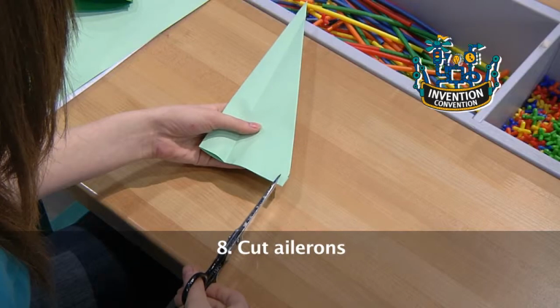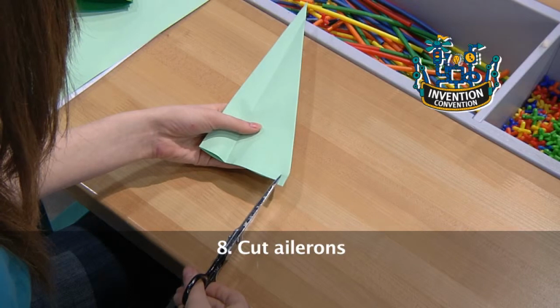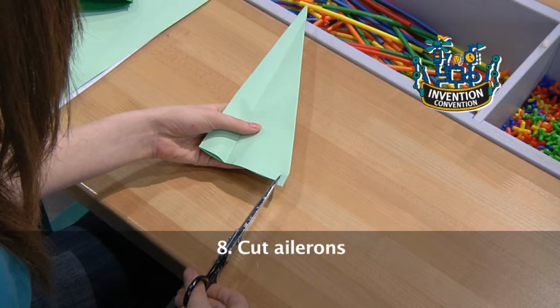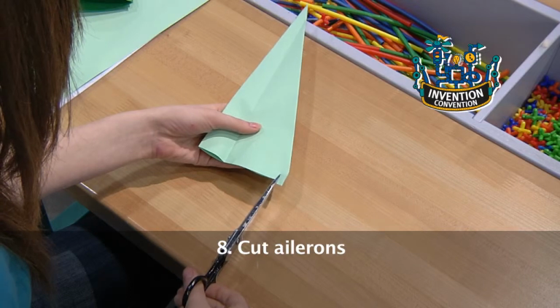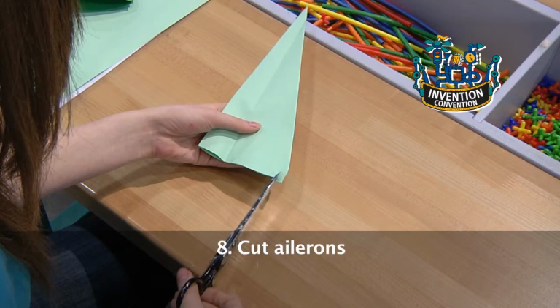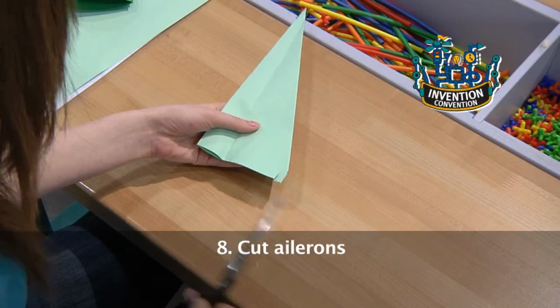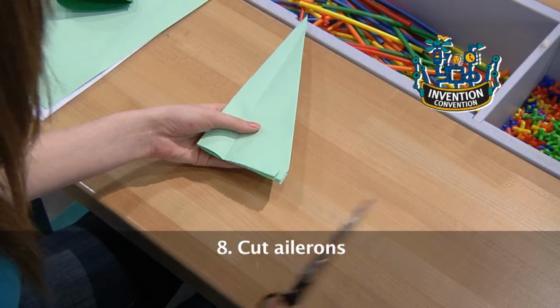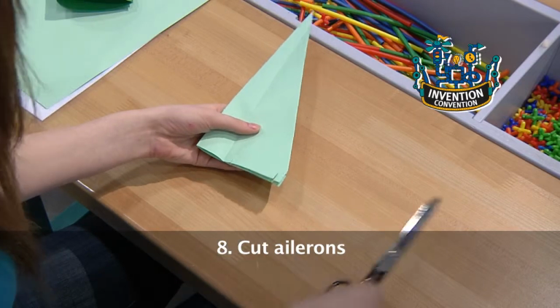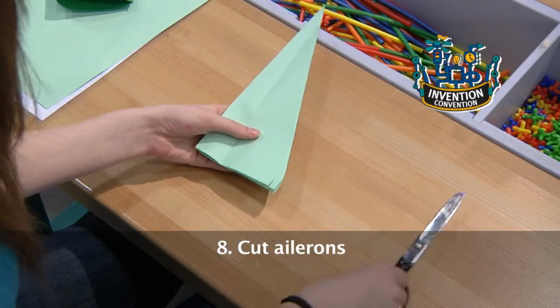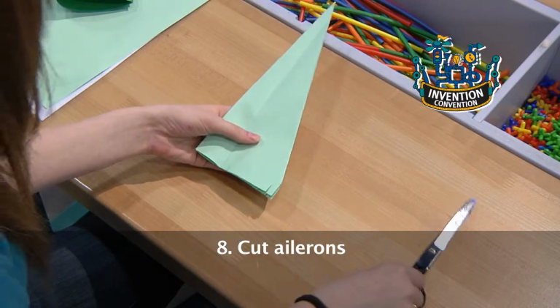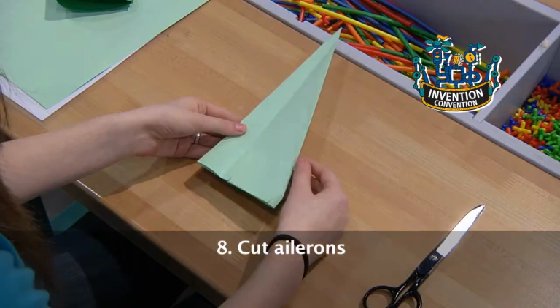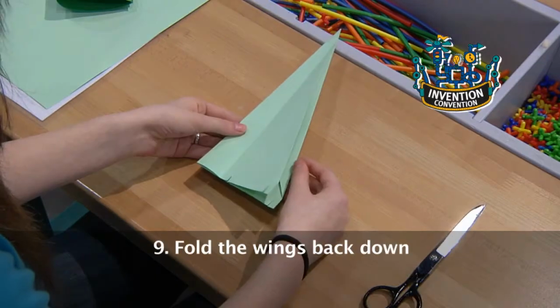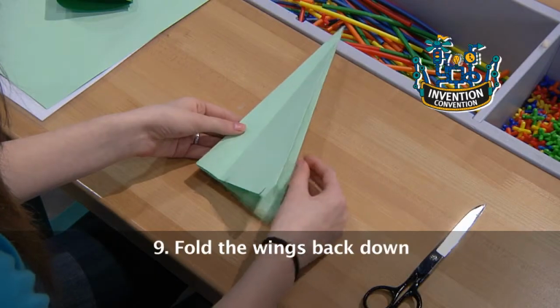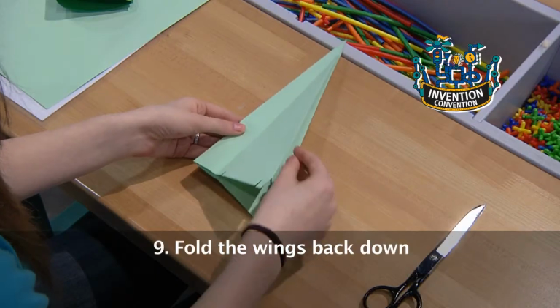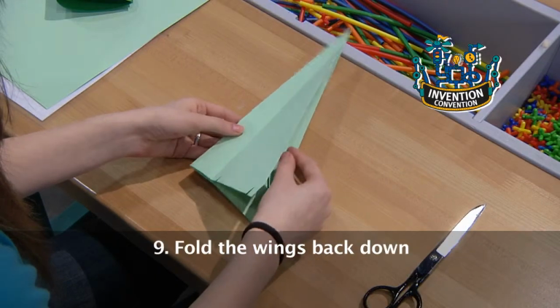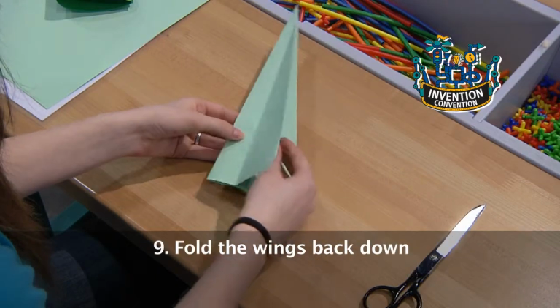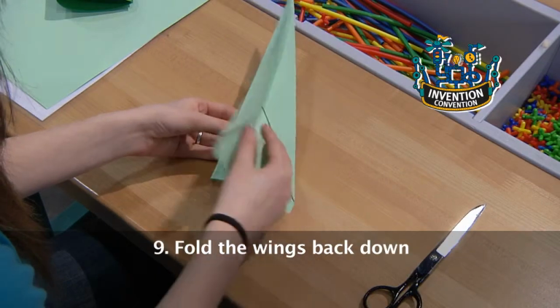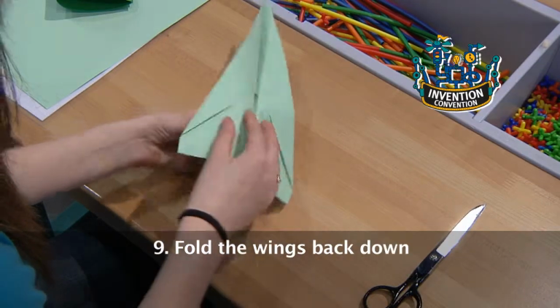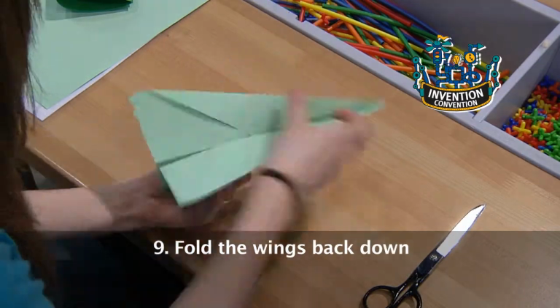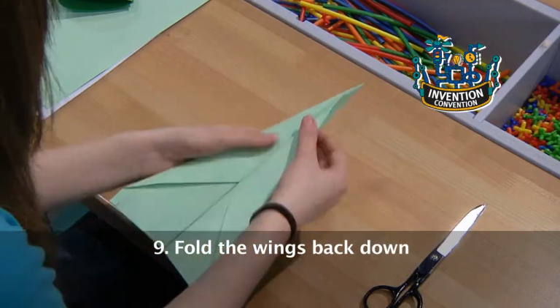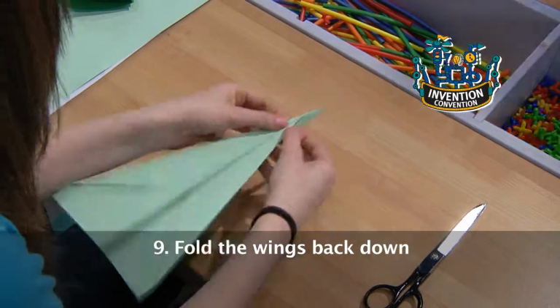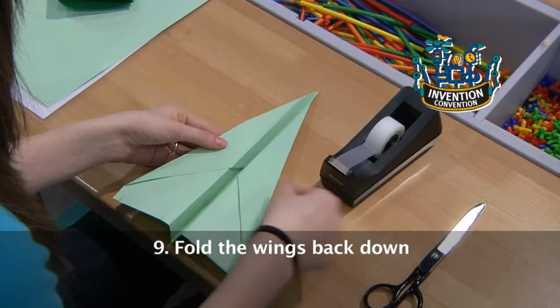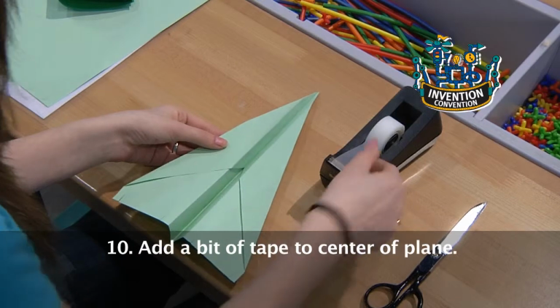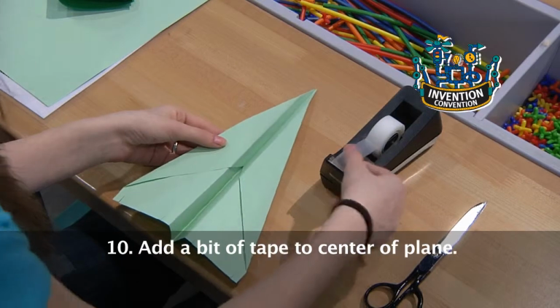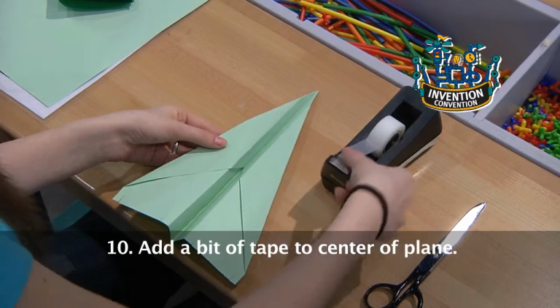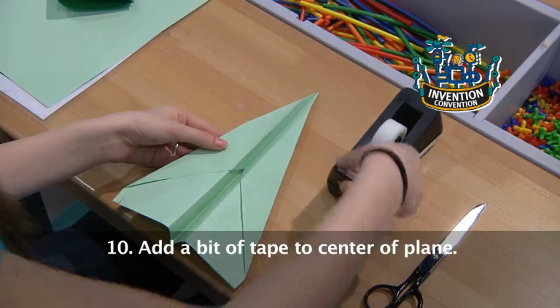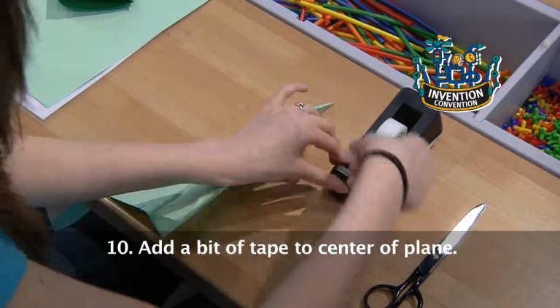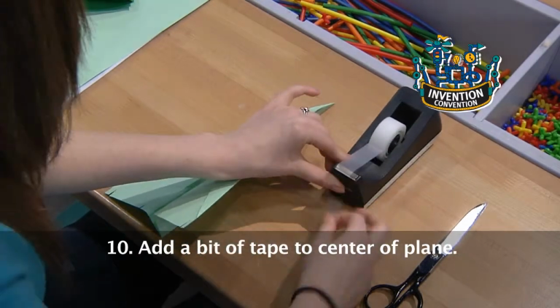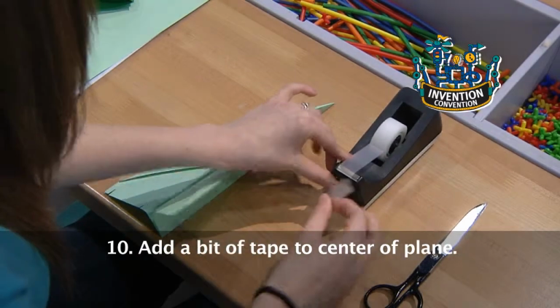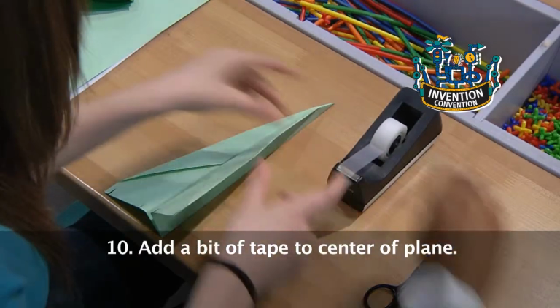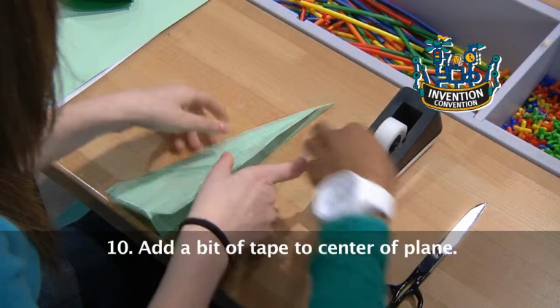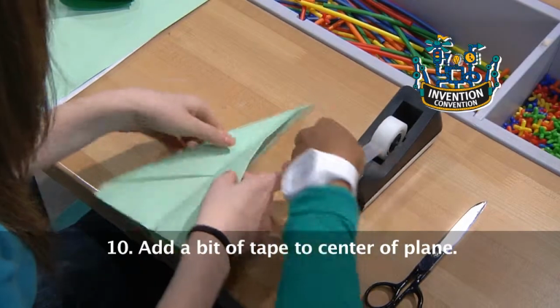These are your ailerons. Fold the wings back down. Finally, add a bit of tape to the center of your plane.